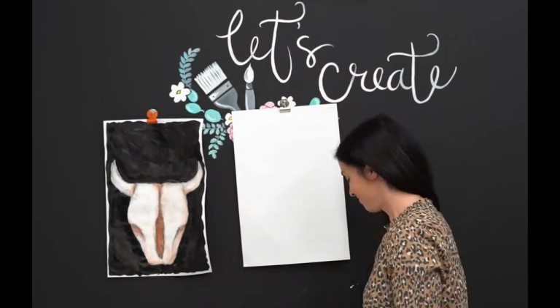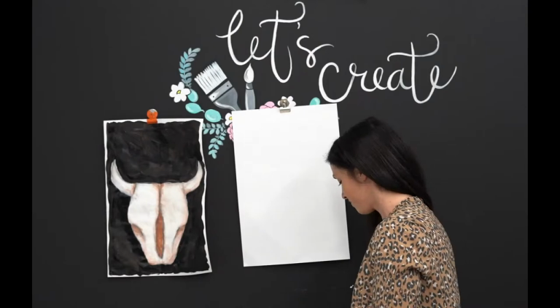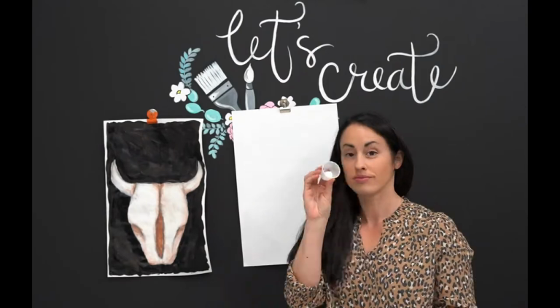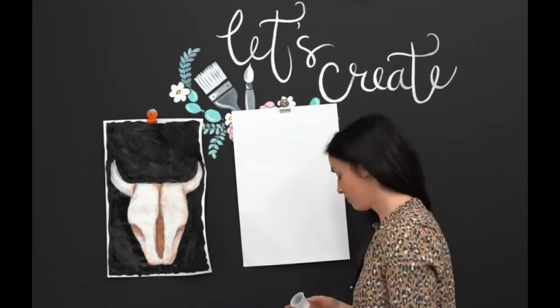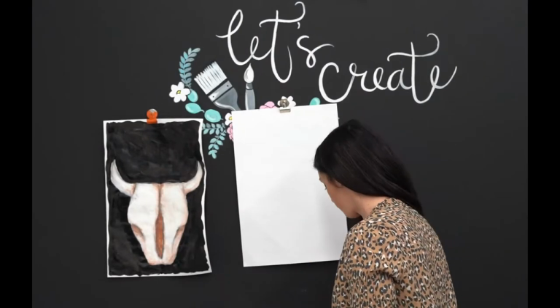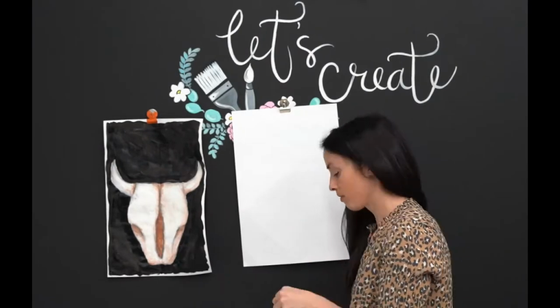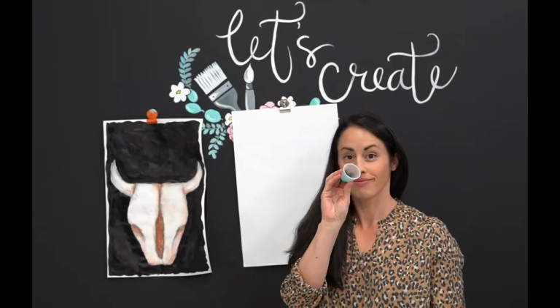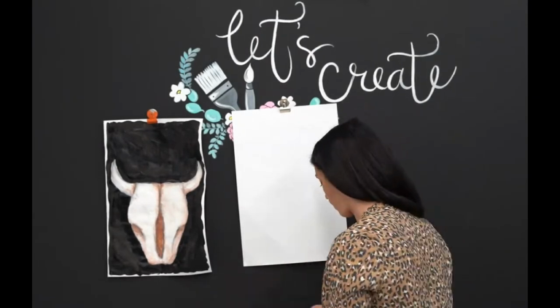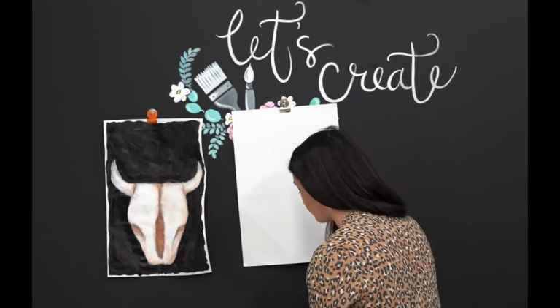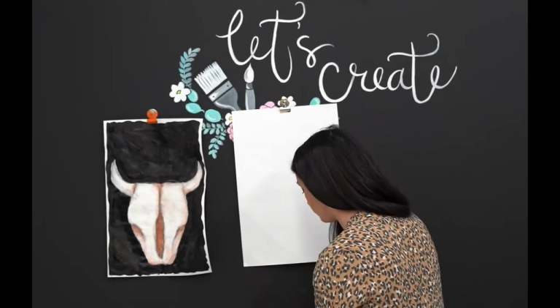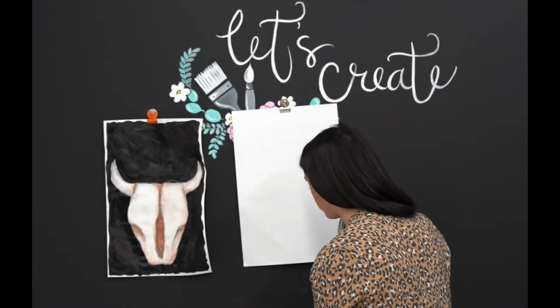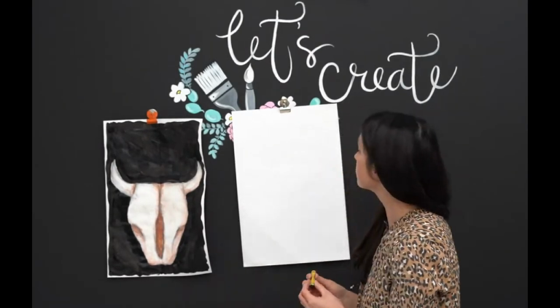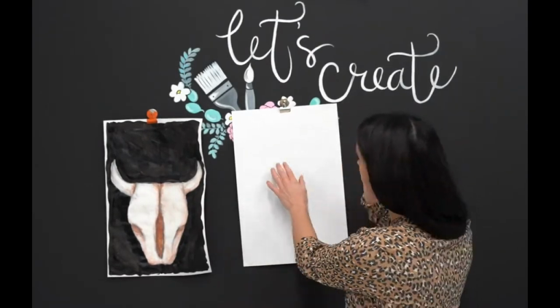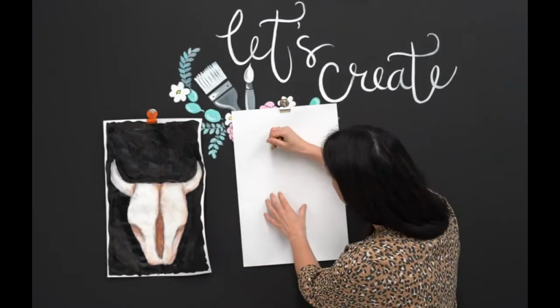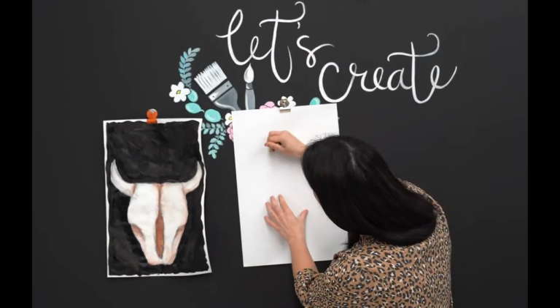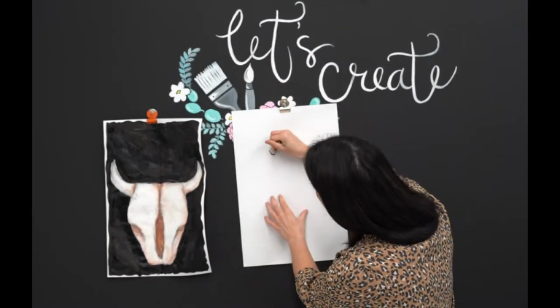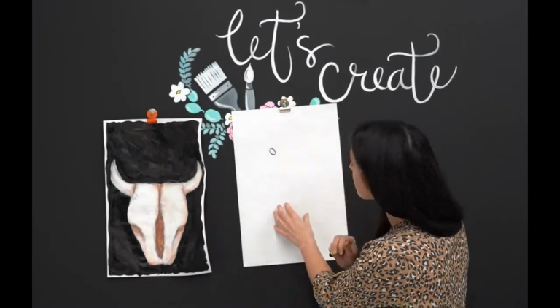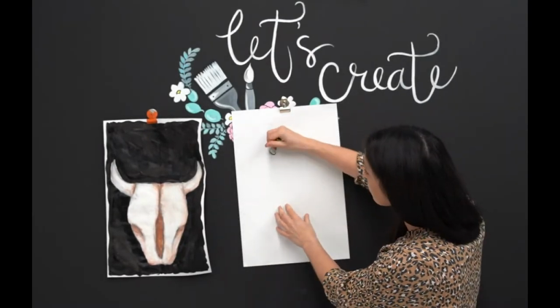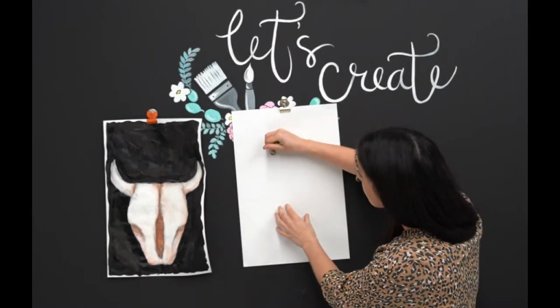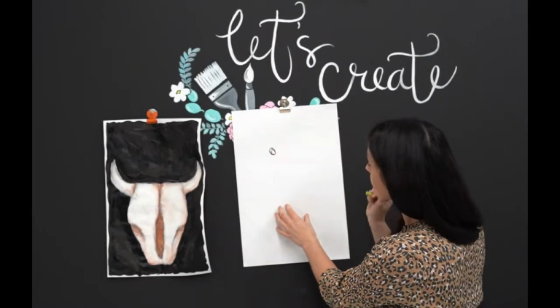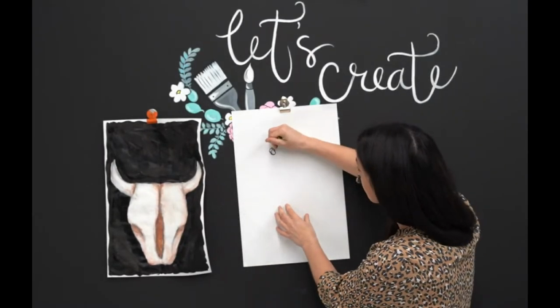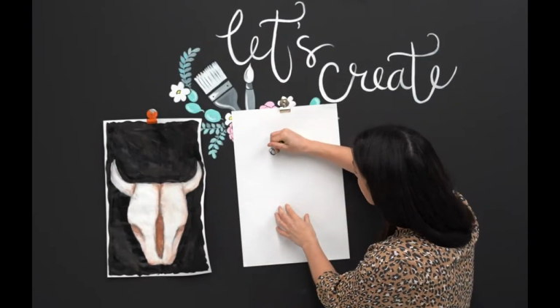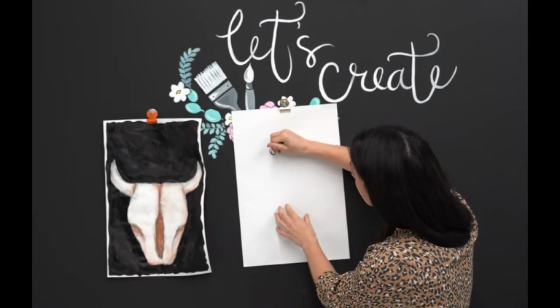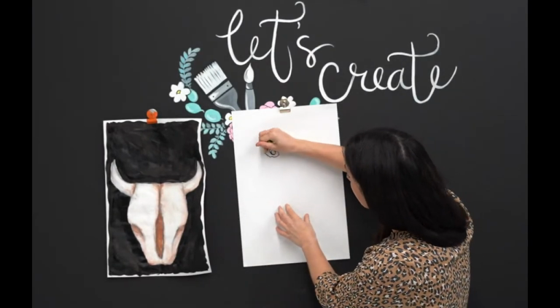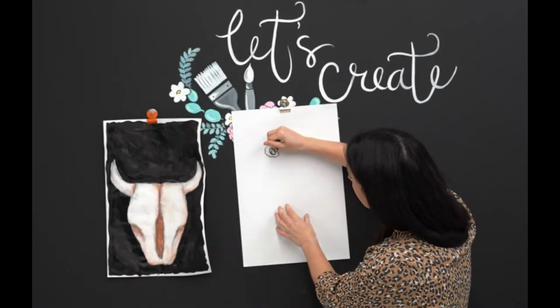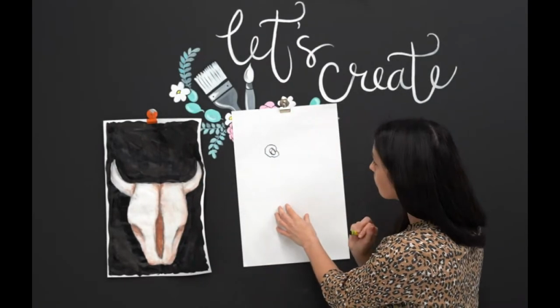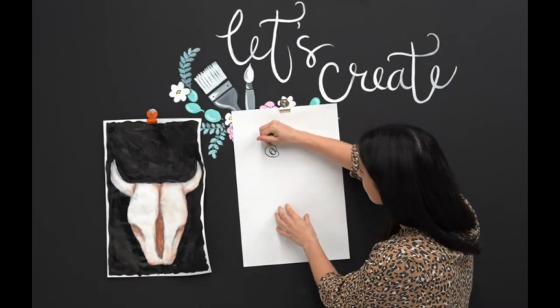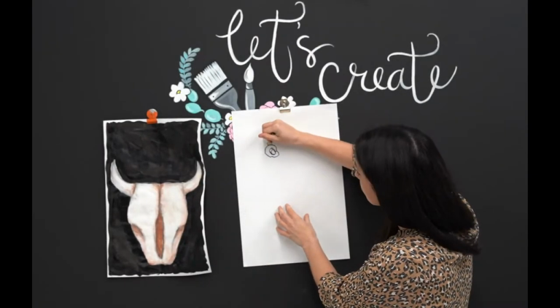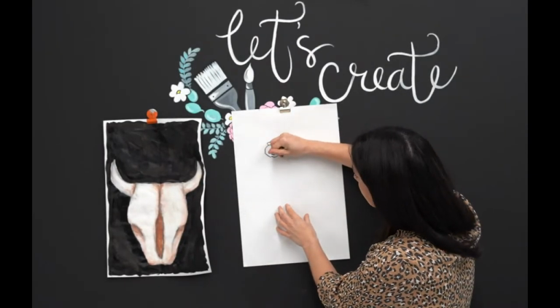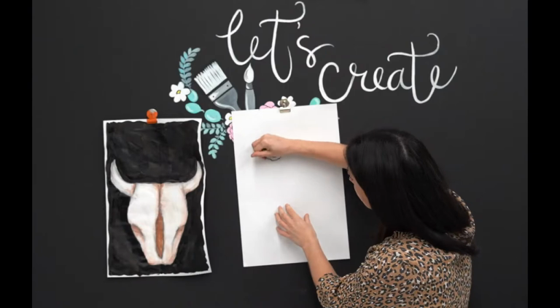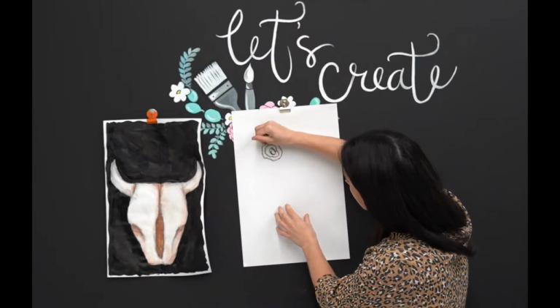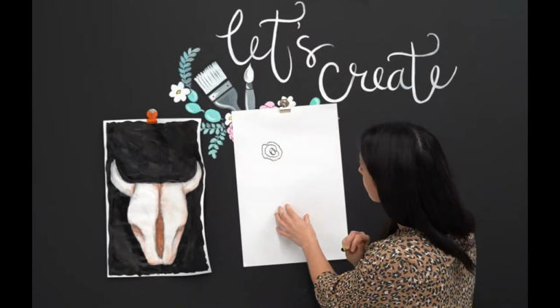Now follow along to create the roses. They can be placed on or around the skull.